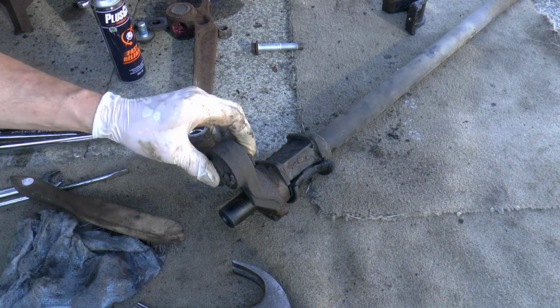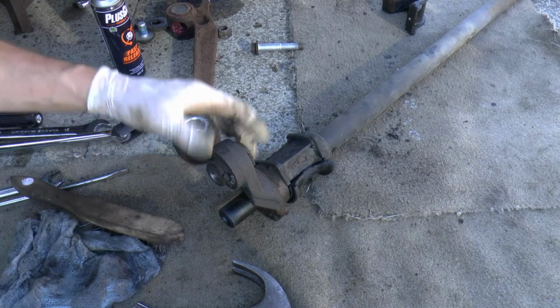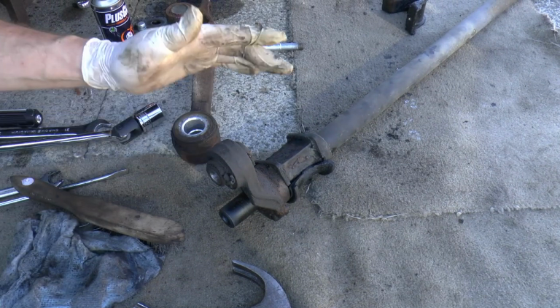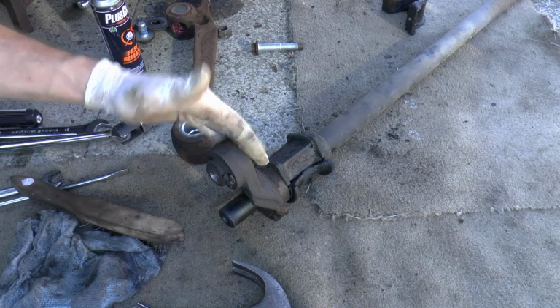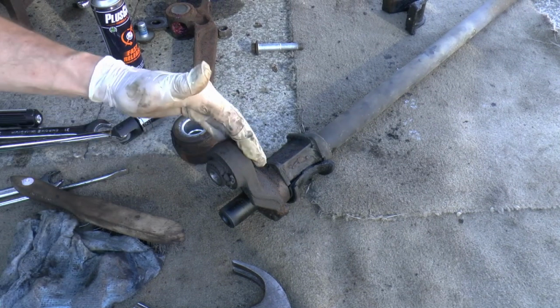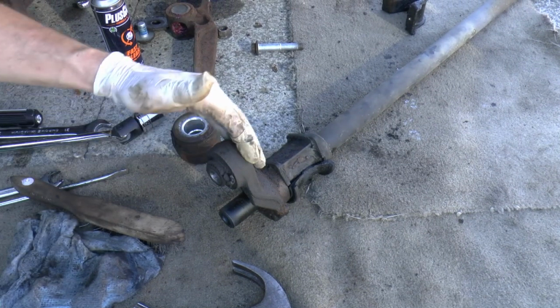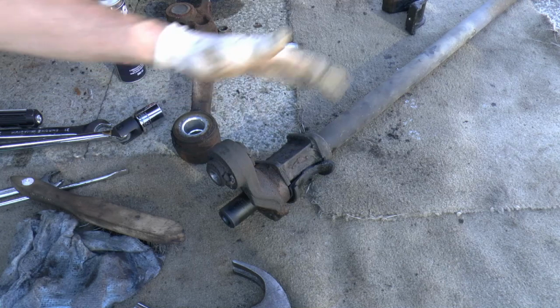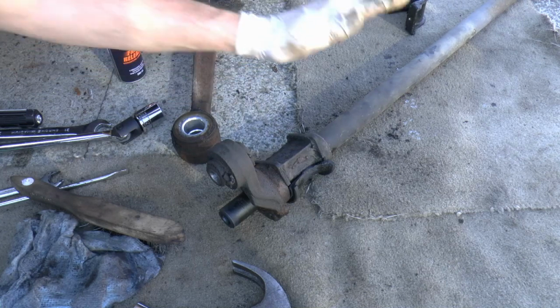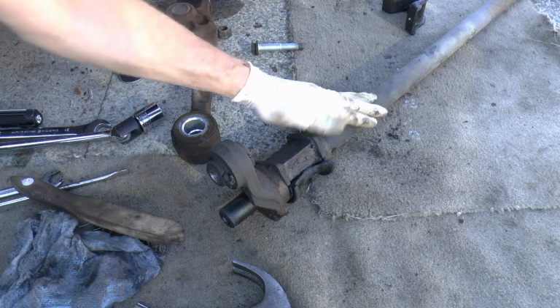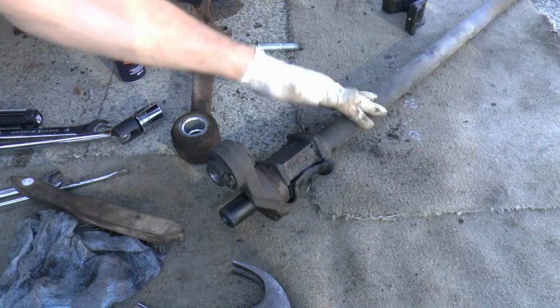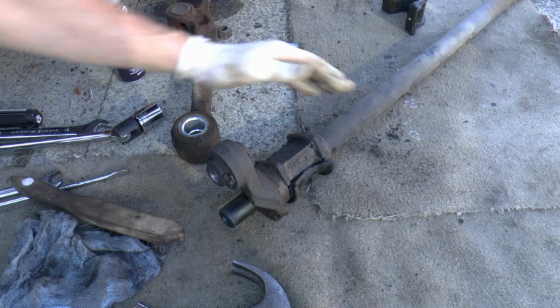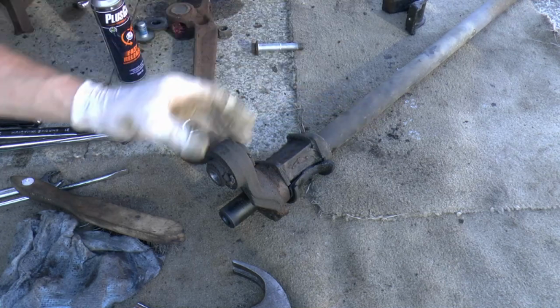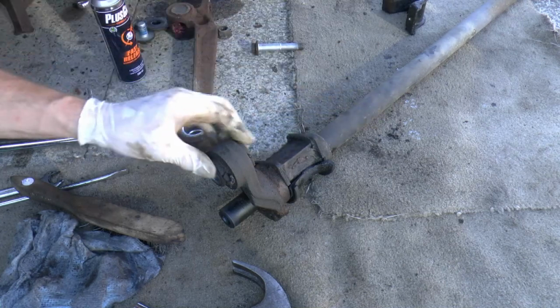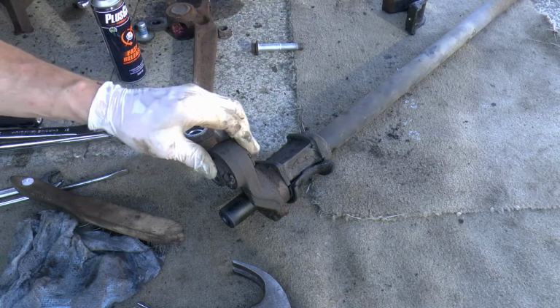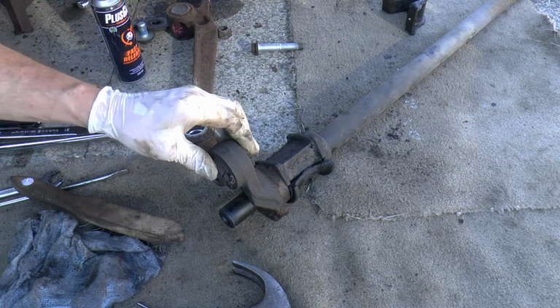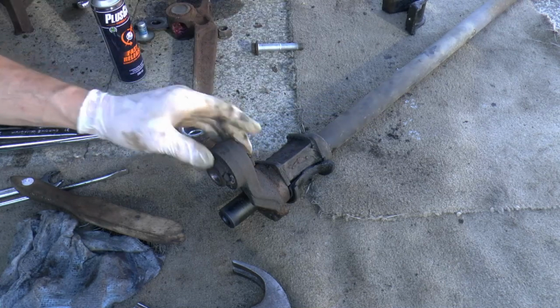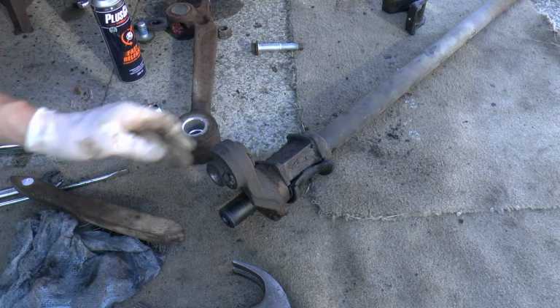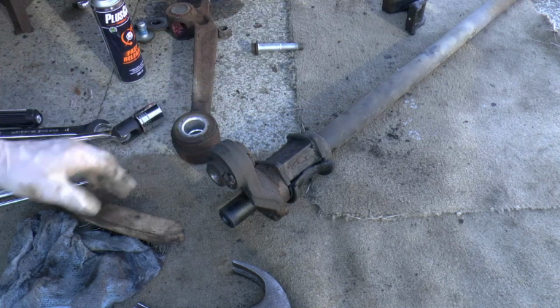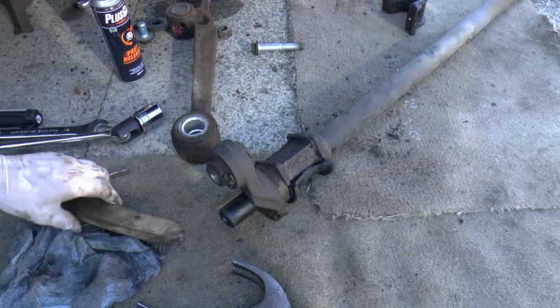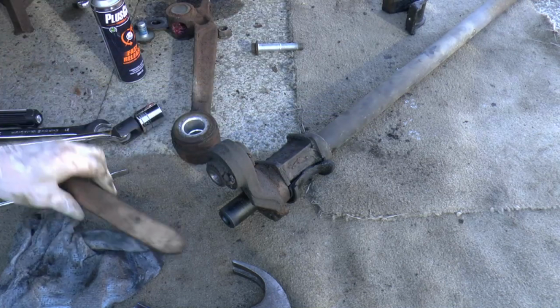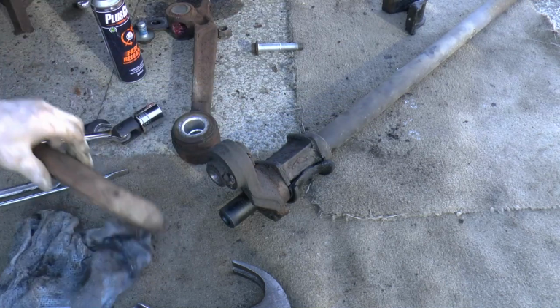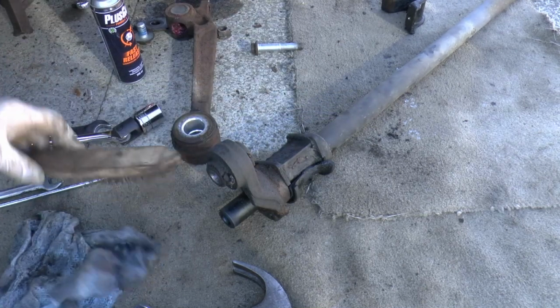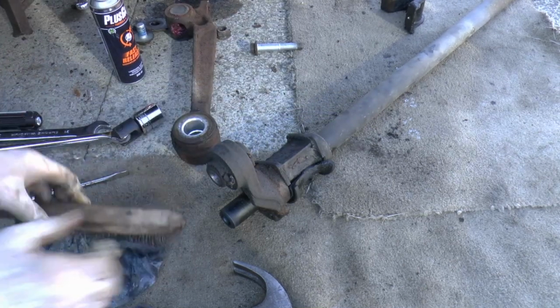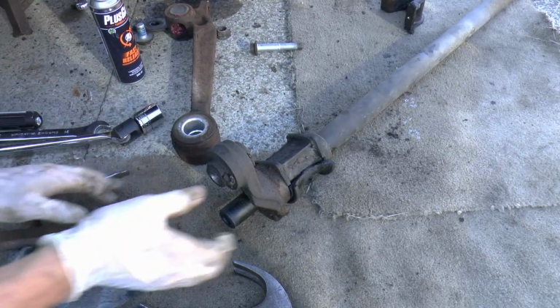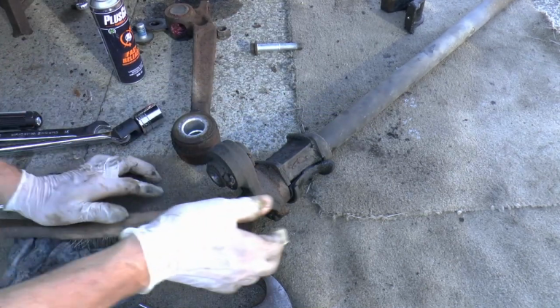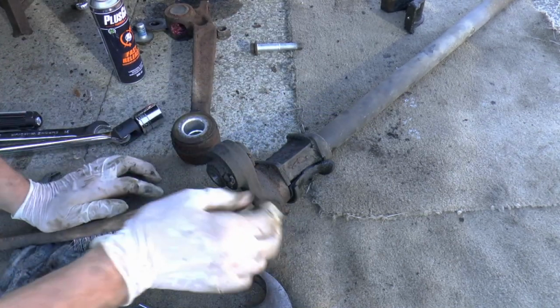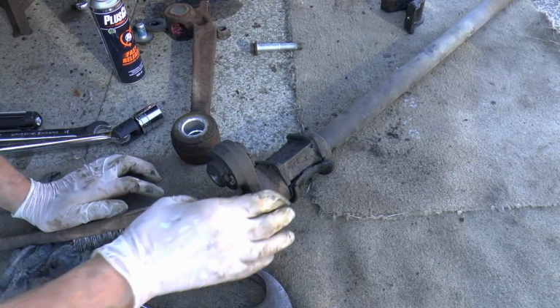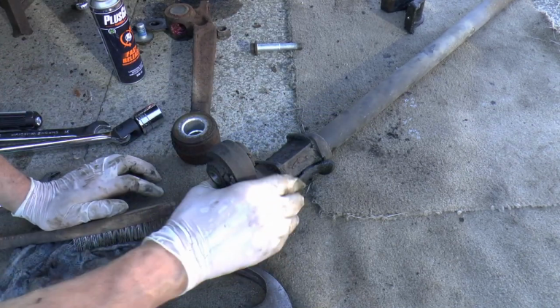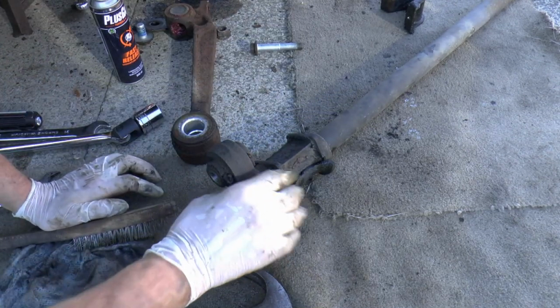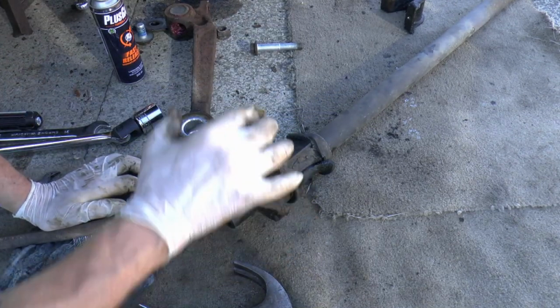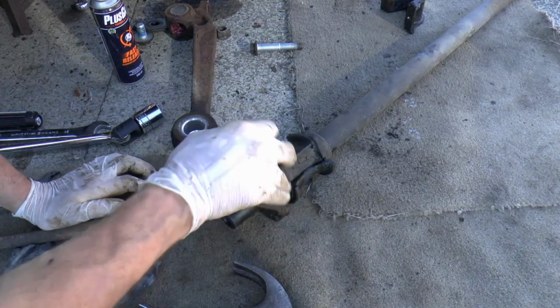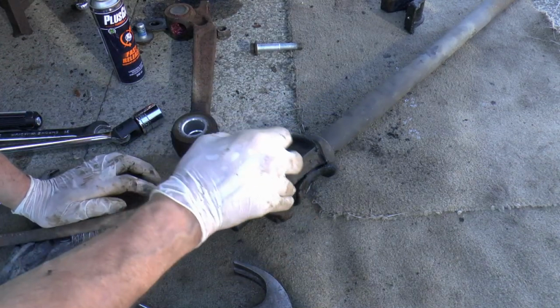So we need a new bush in here. The thing is, is this and this connected, or is it splittable?